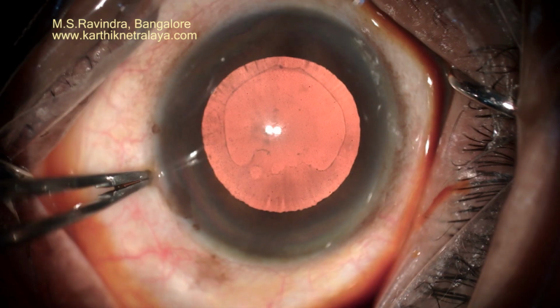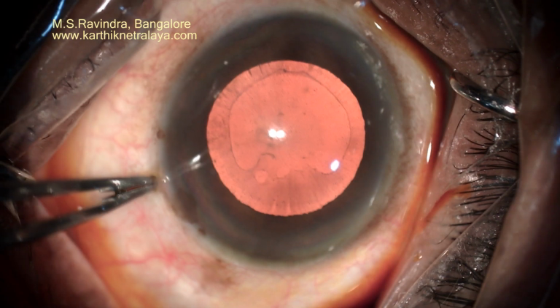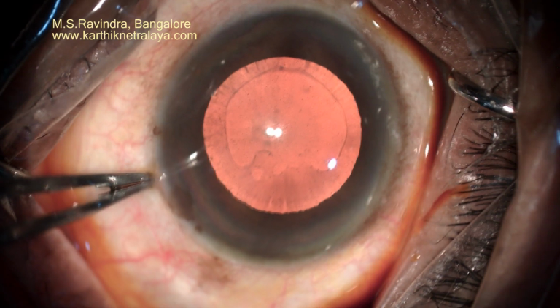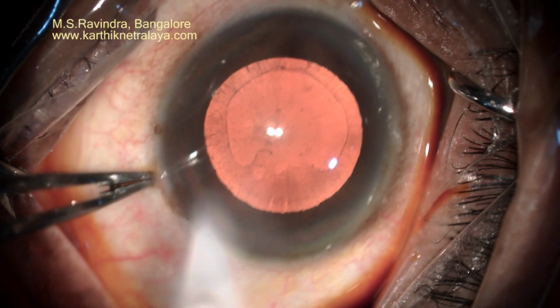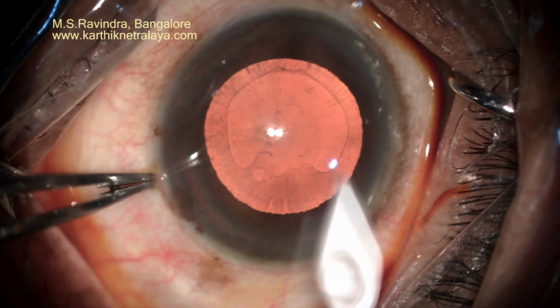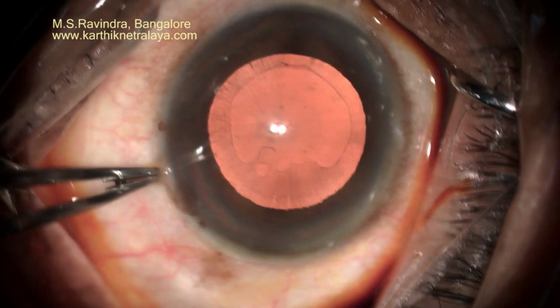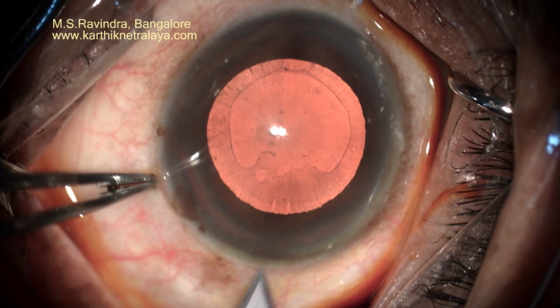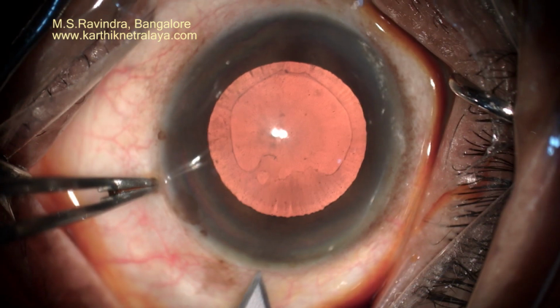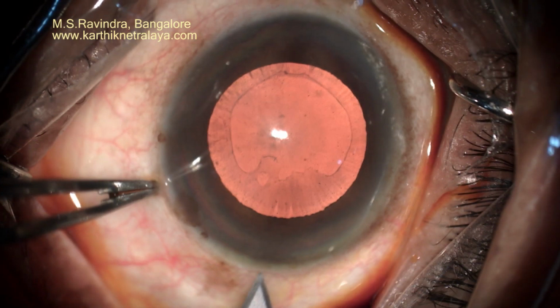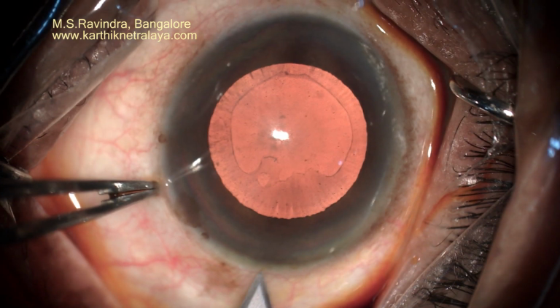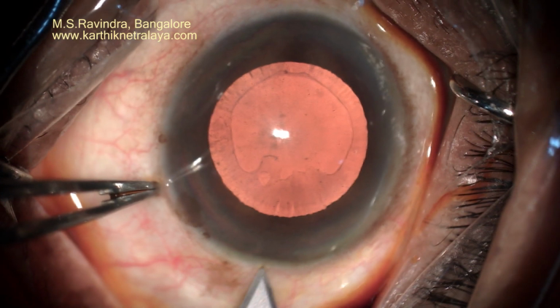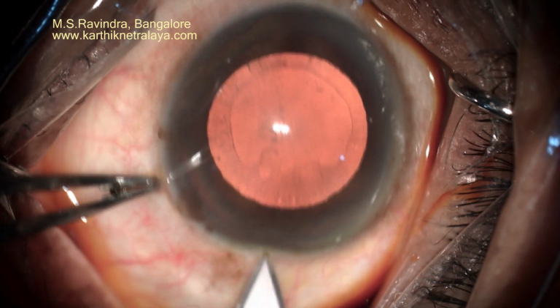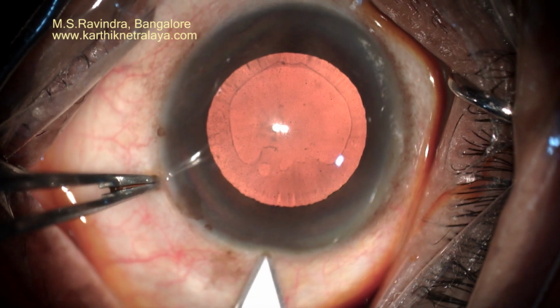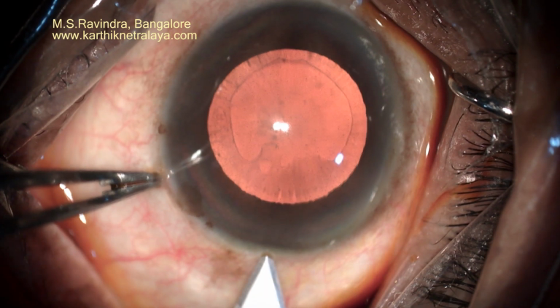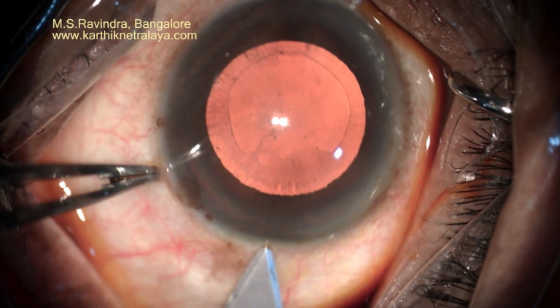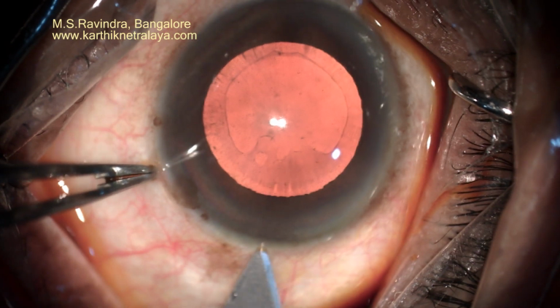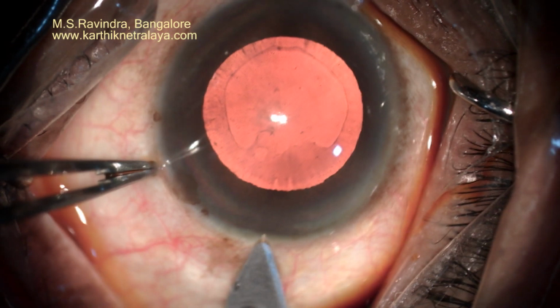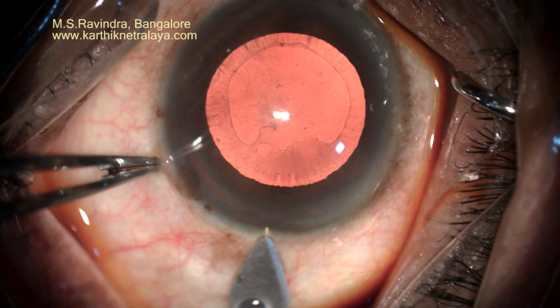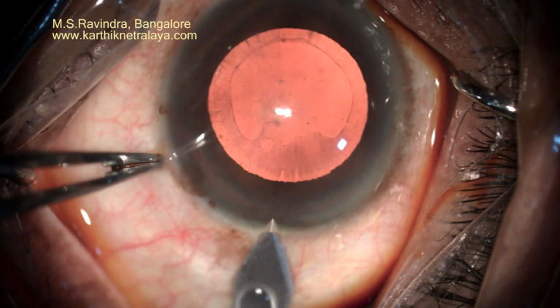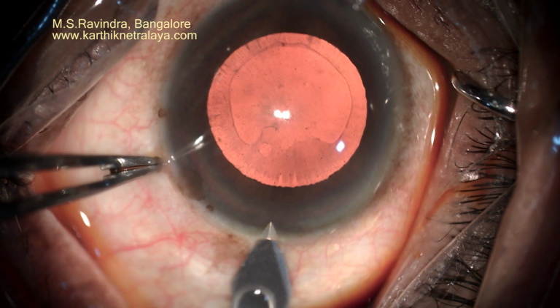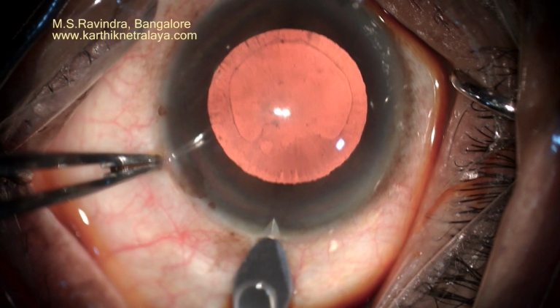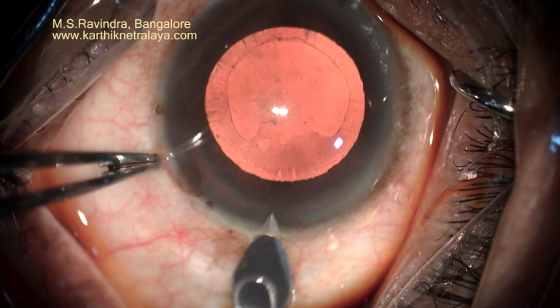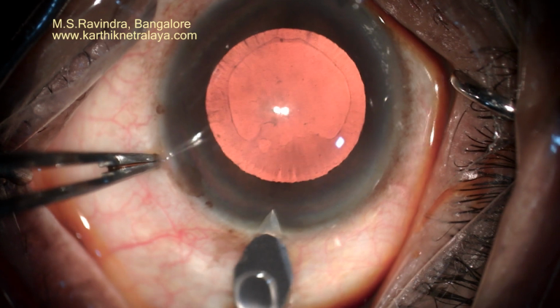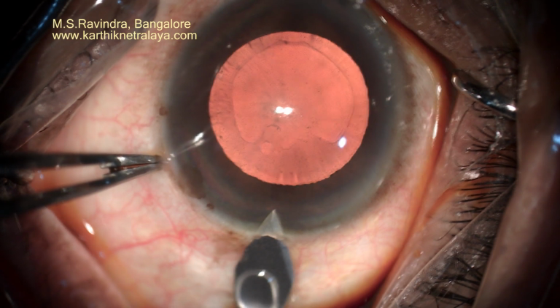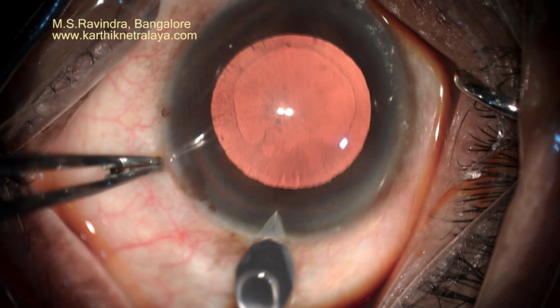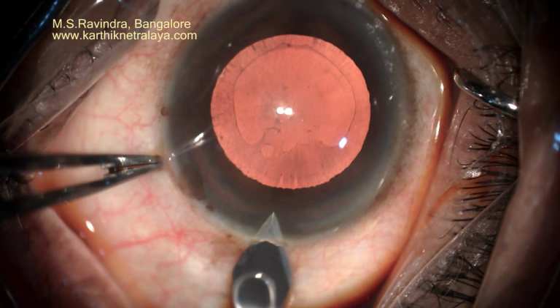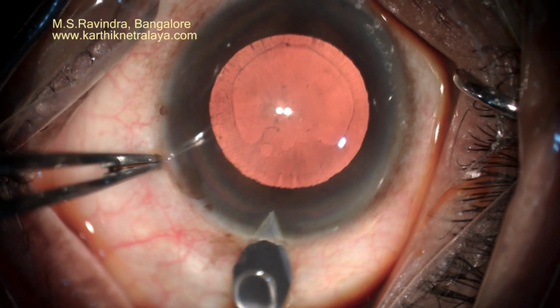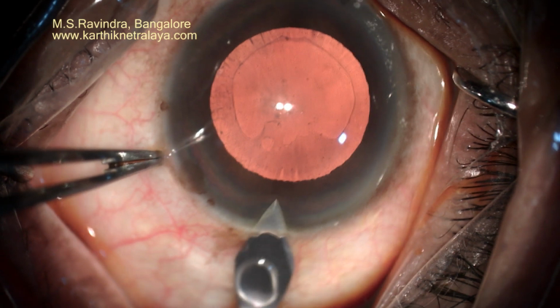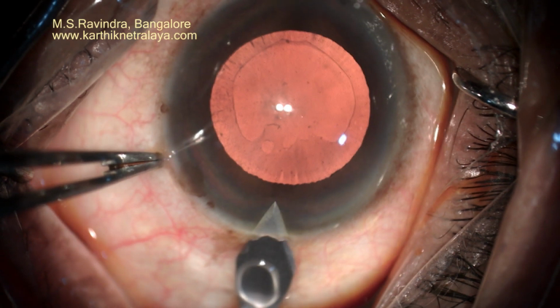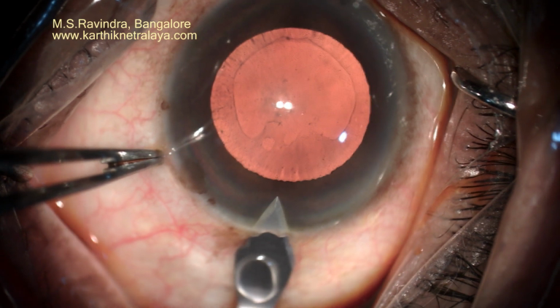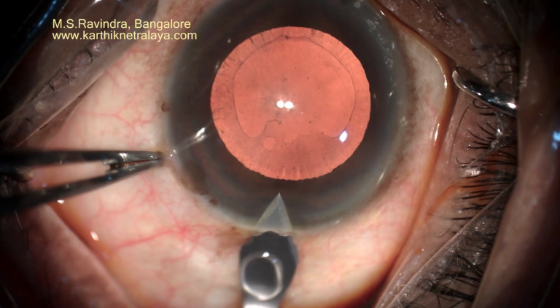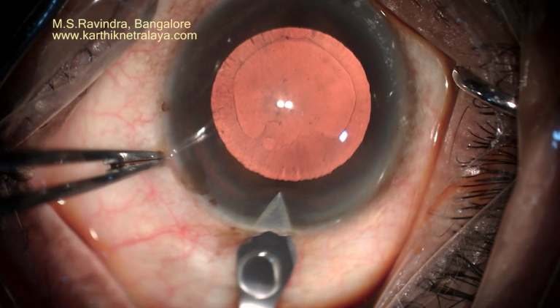Extensive pseudo-exfoliation along with cataract, and a borderline glaucoma.